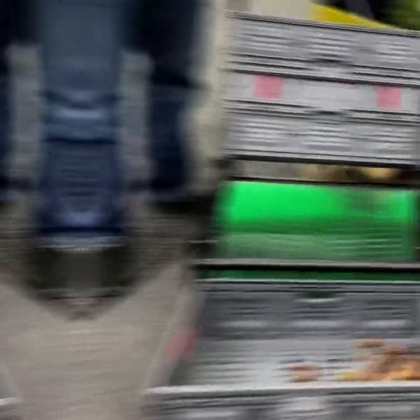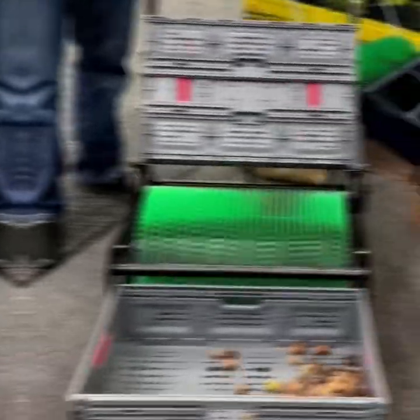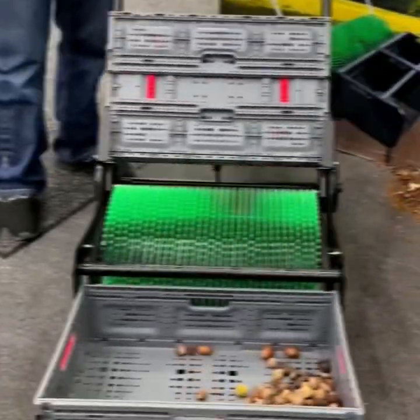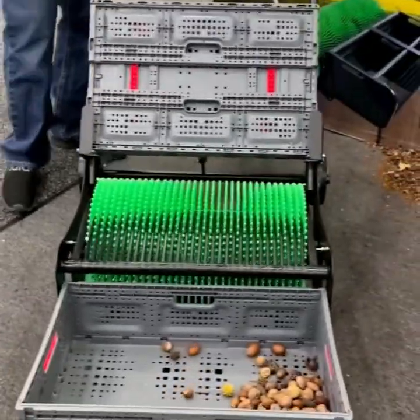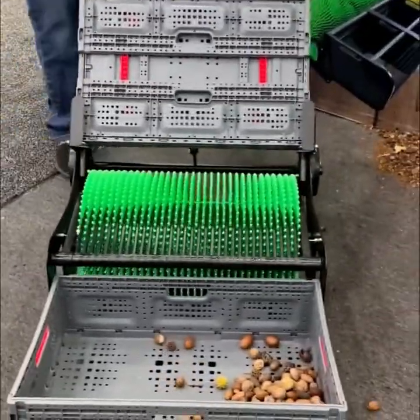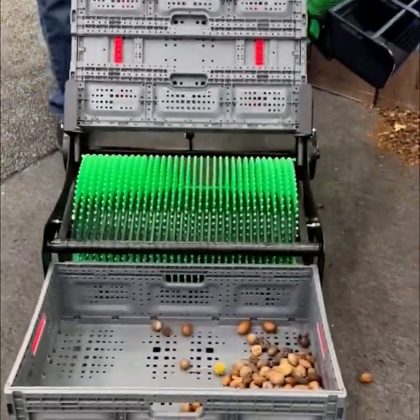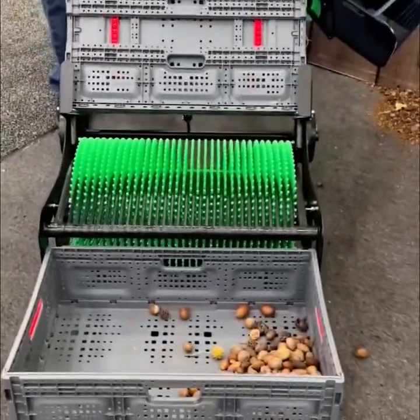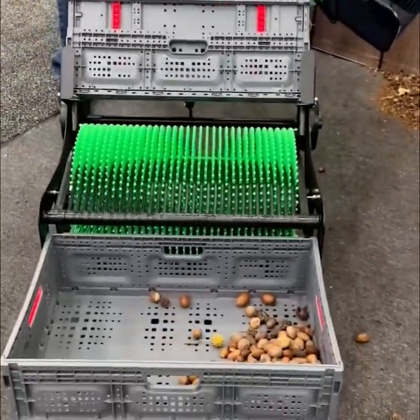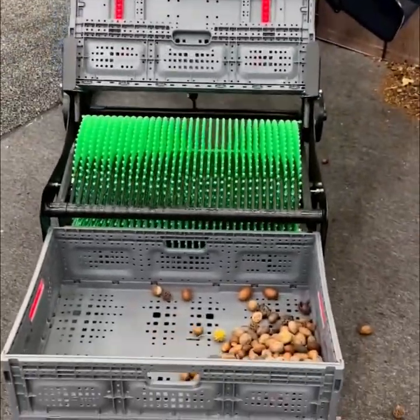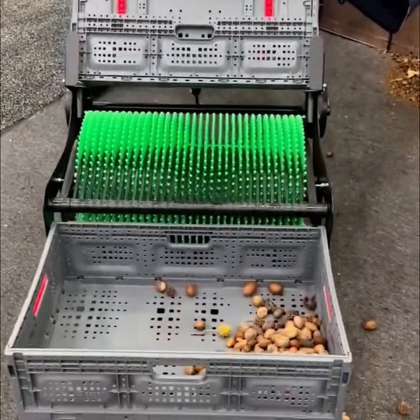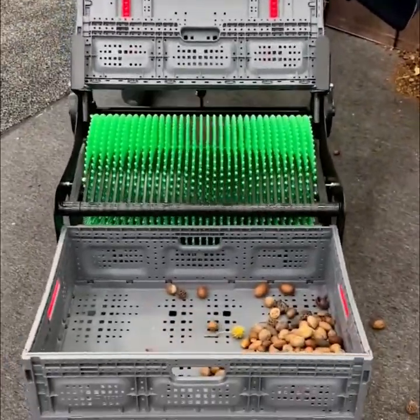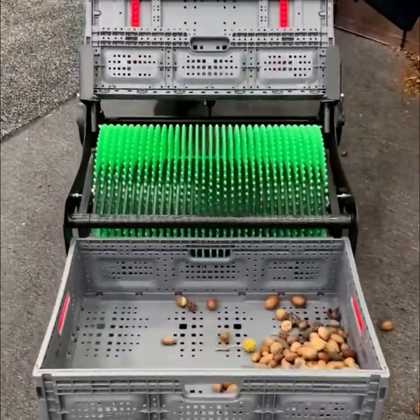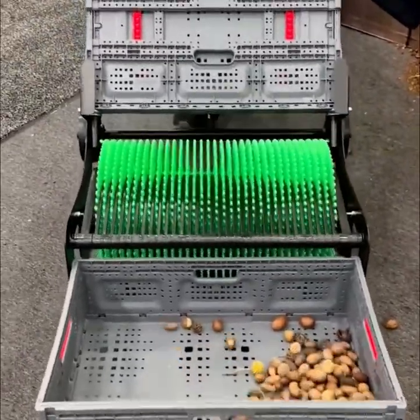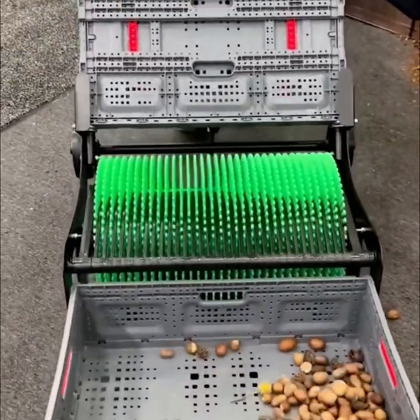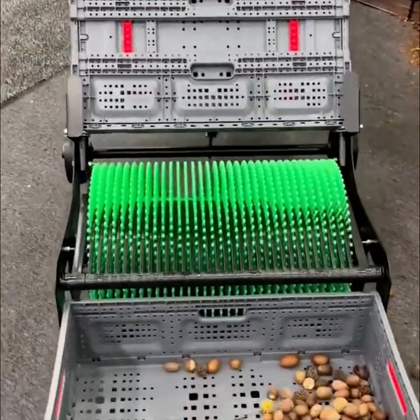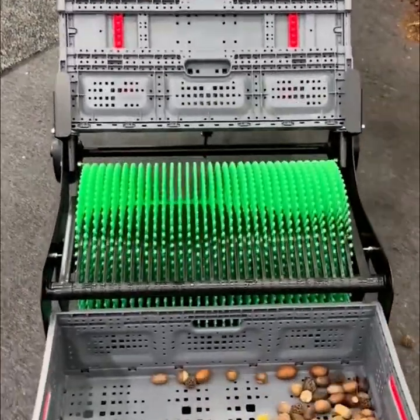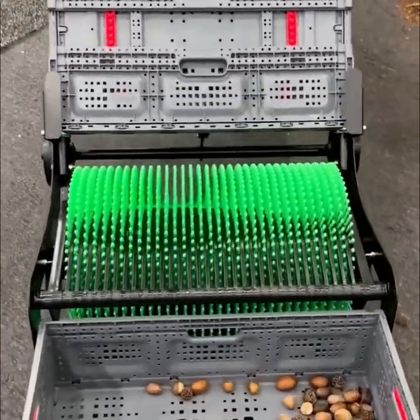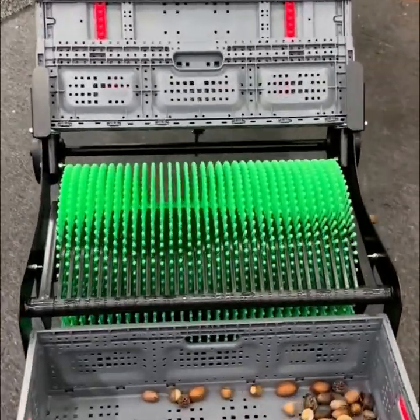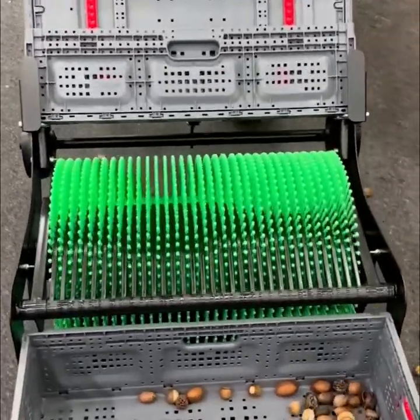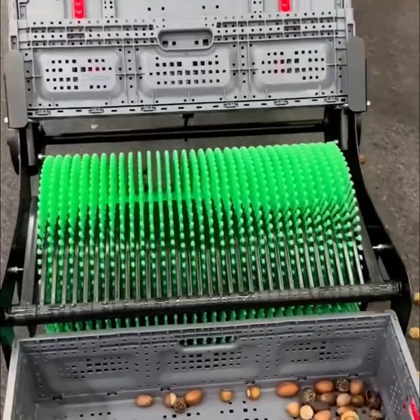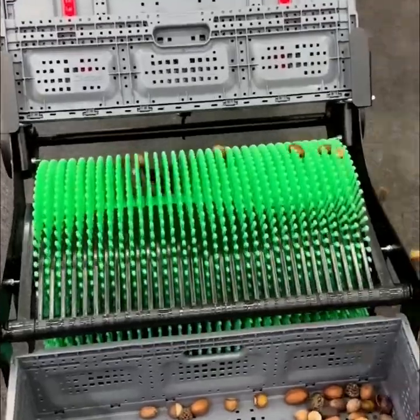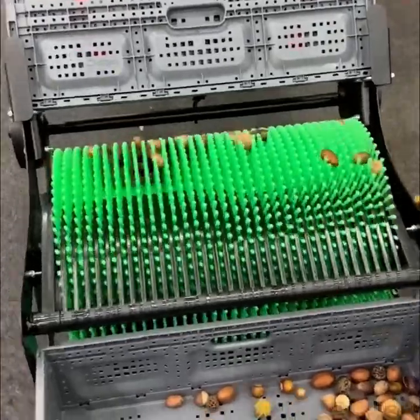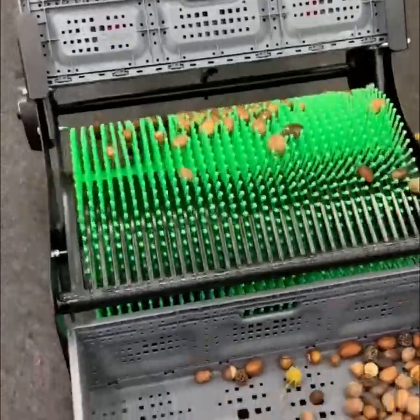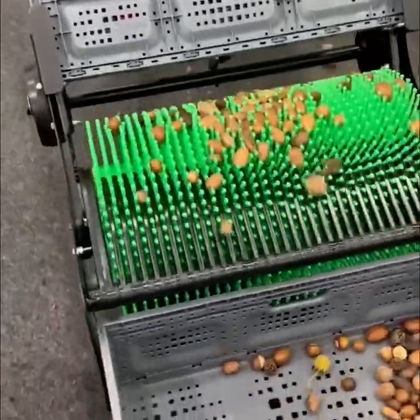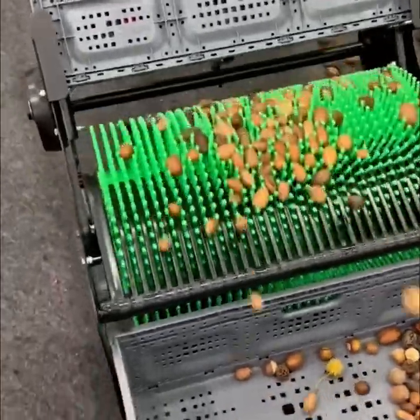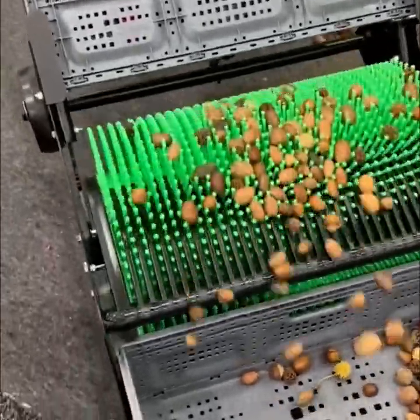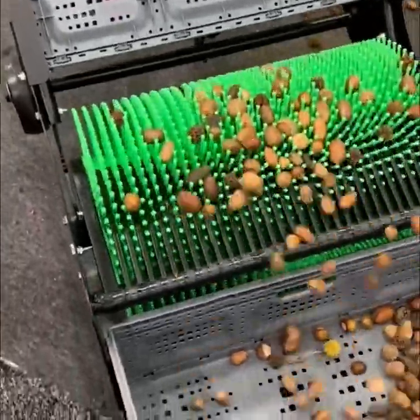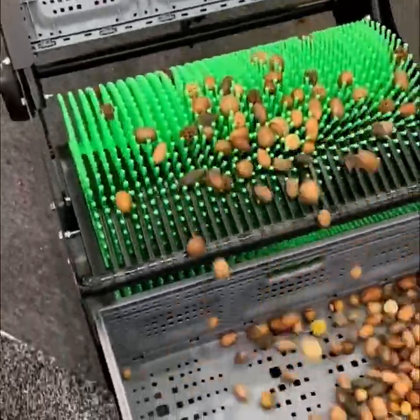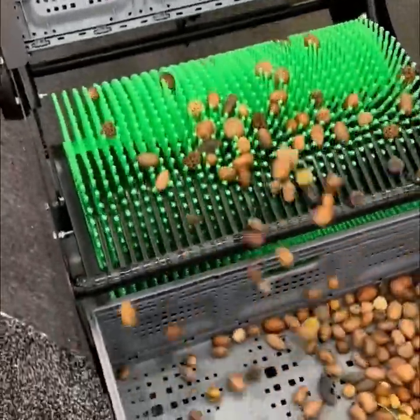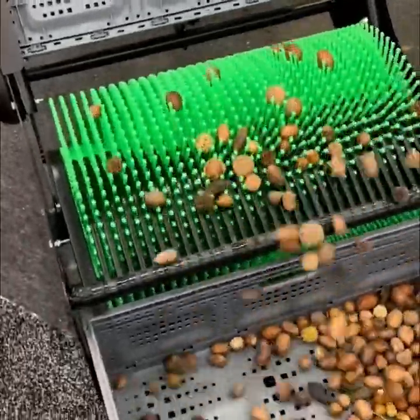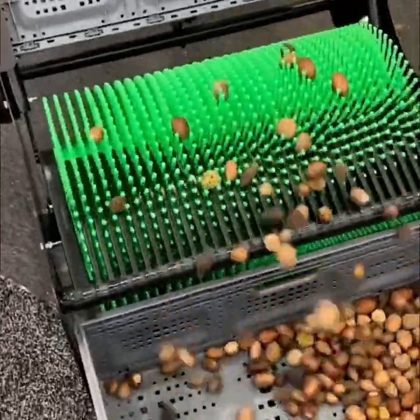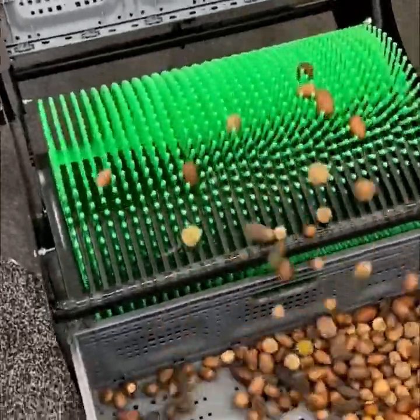The original harvester had a bag on the front to collect nuts — that gave it its name: Bag-A-Nut.